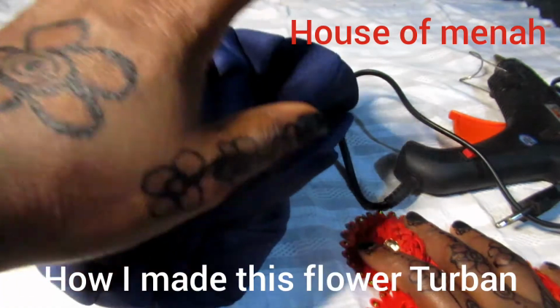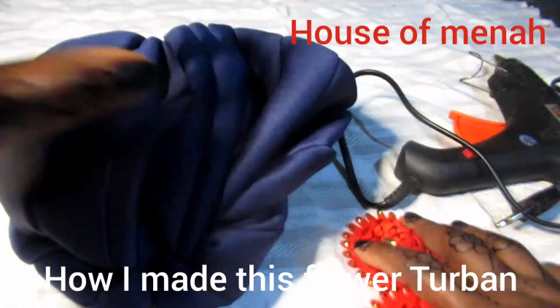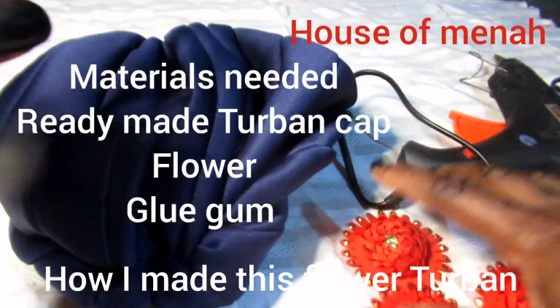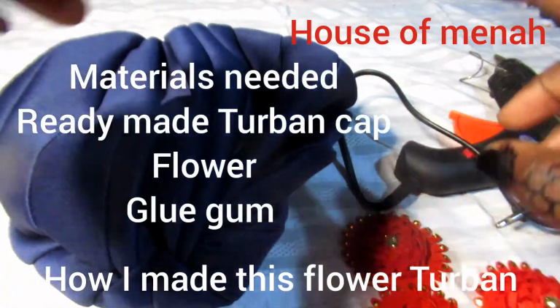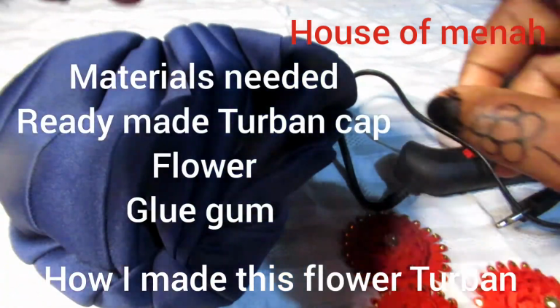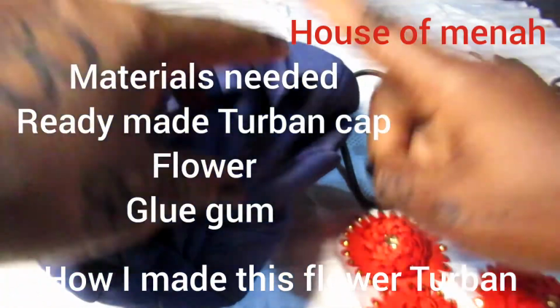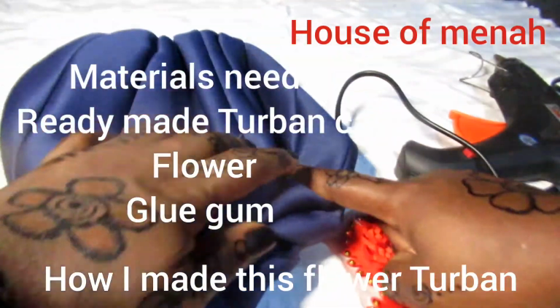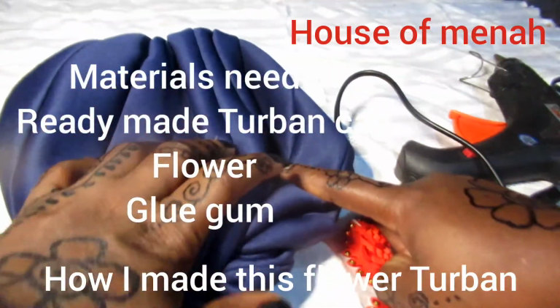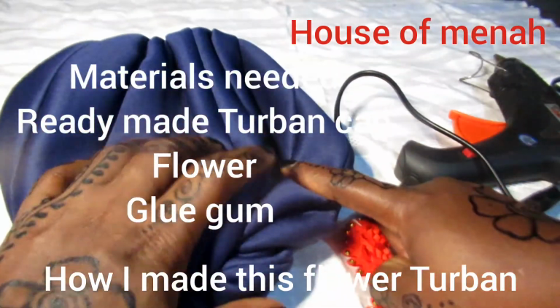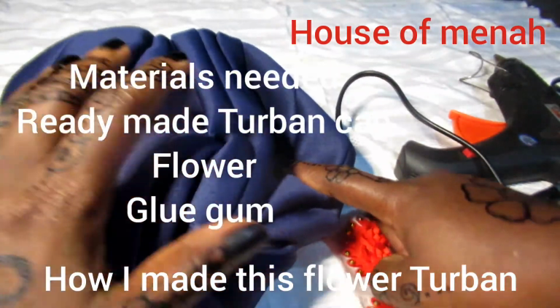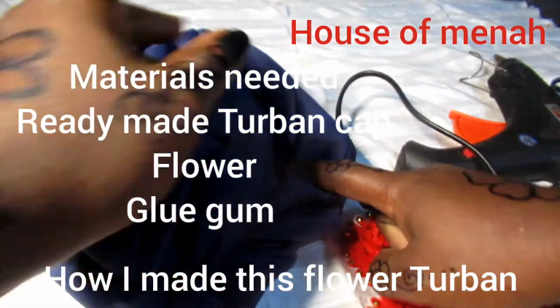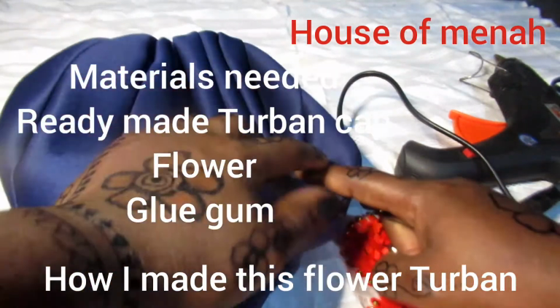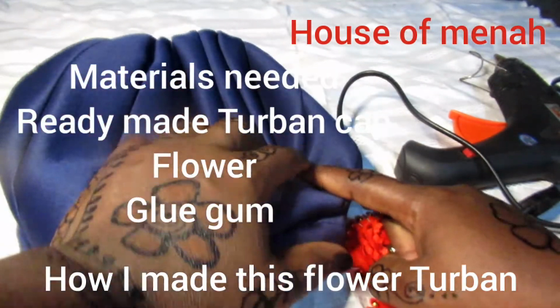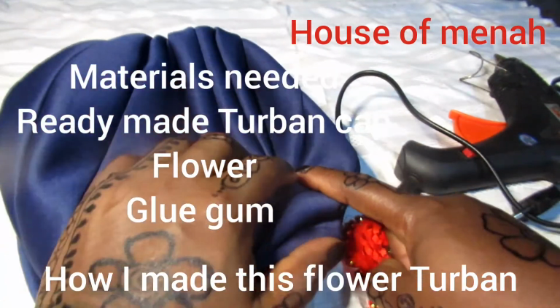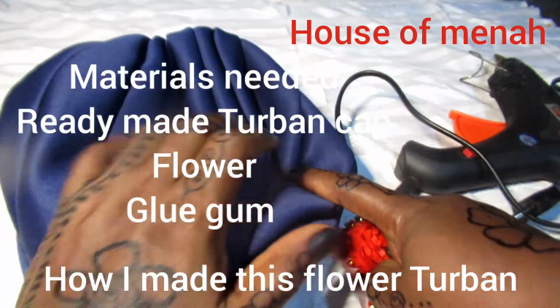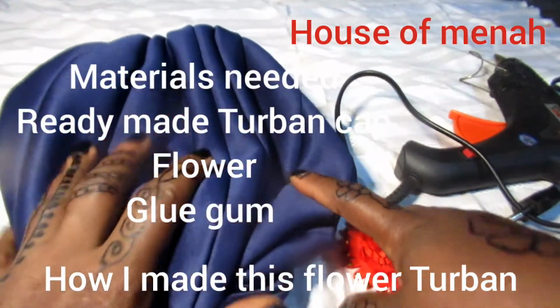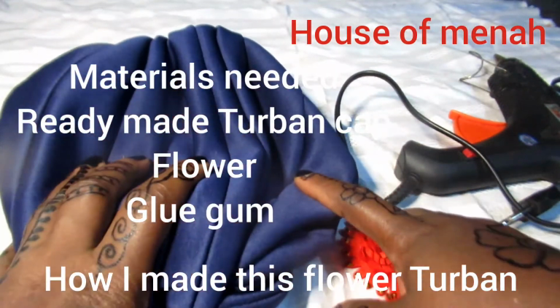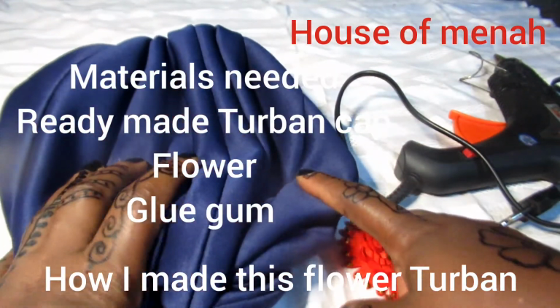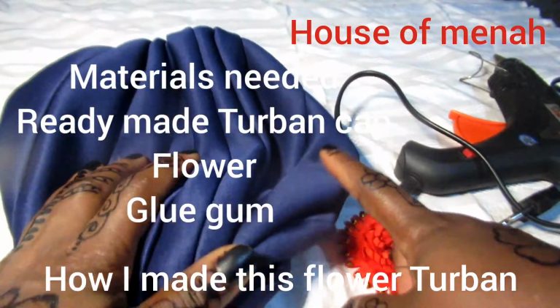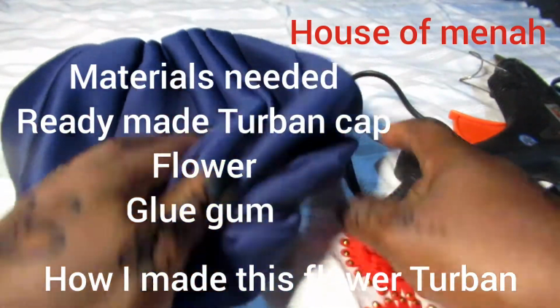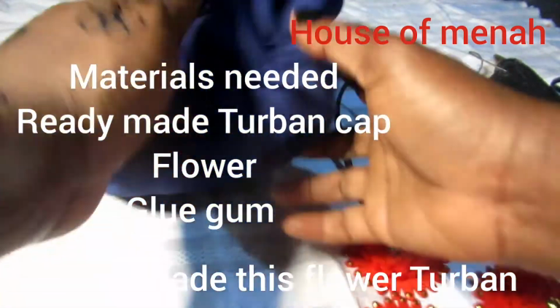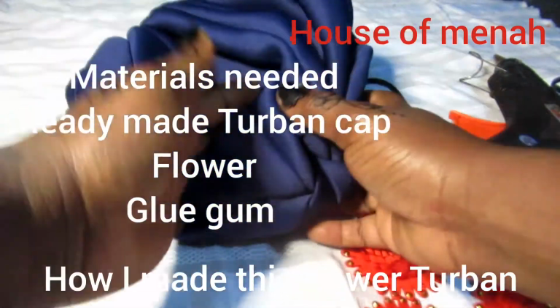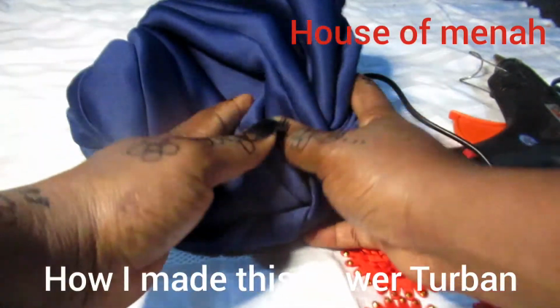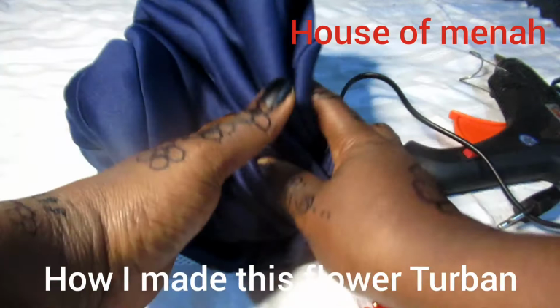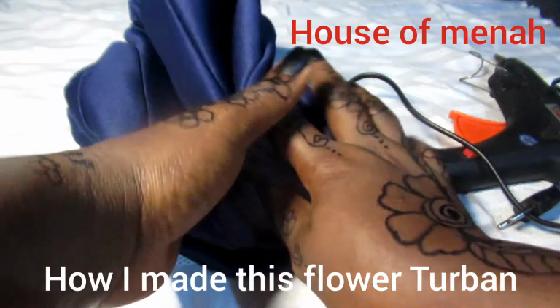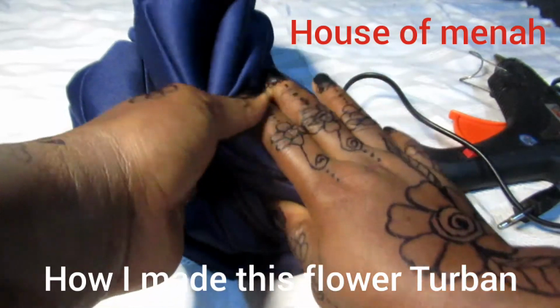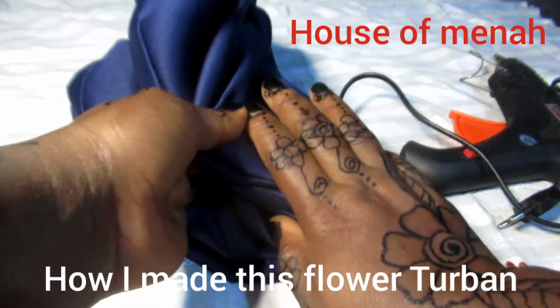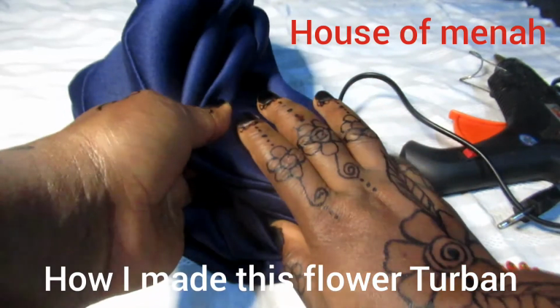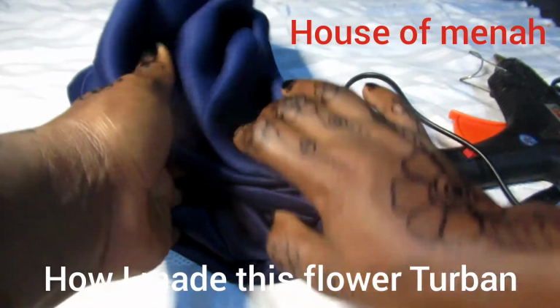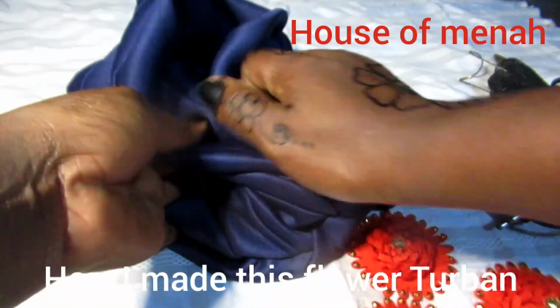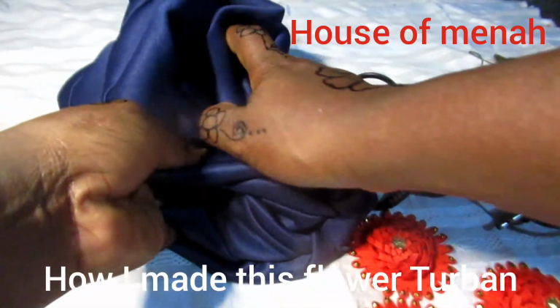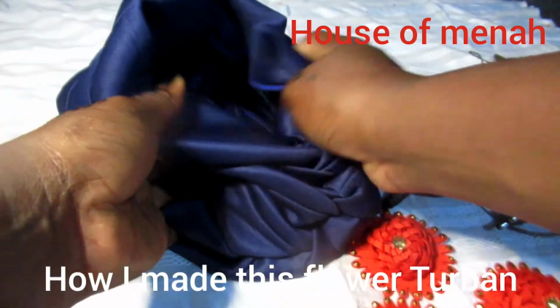Within our turban cup we have our sugar flour, then our glue gum — that's our candy gum. So this is my top band.